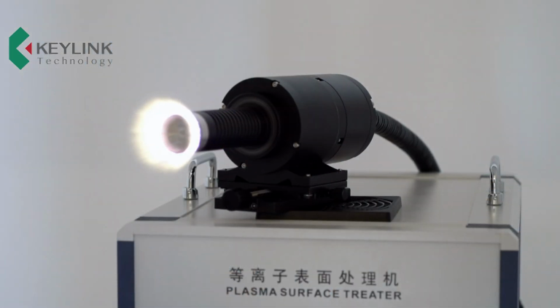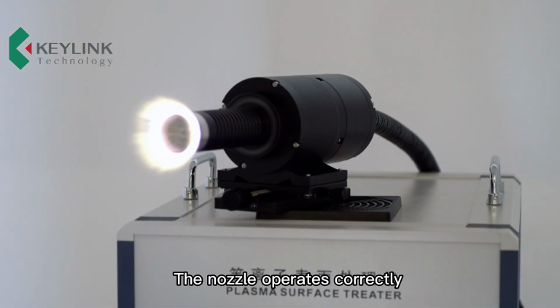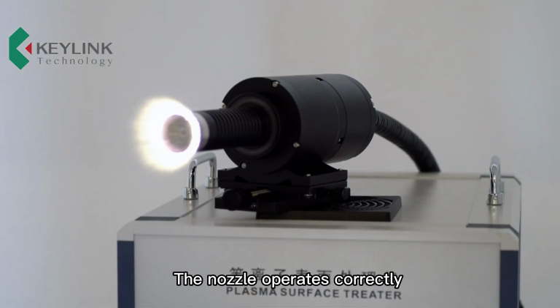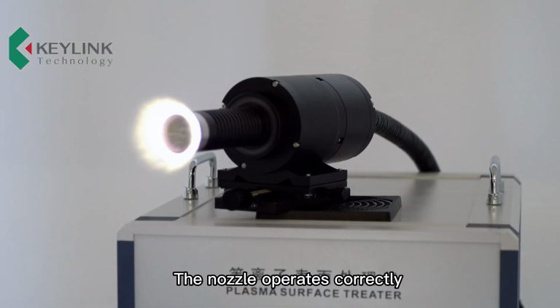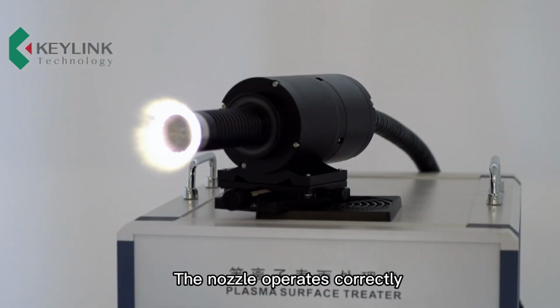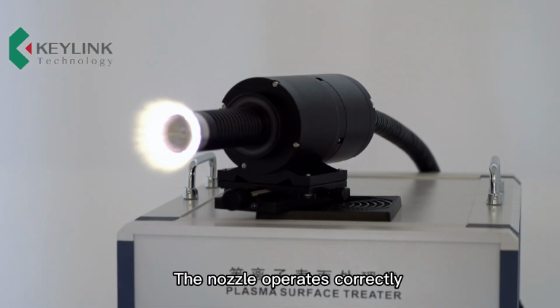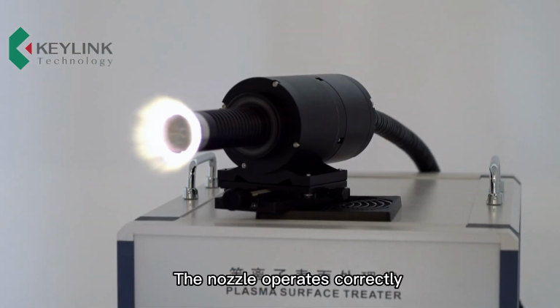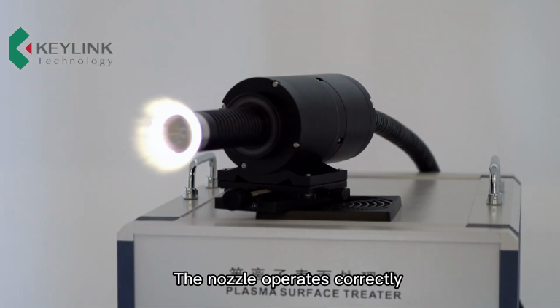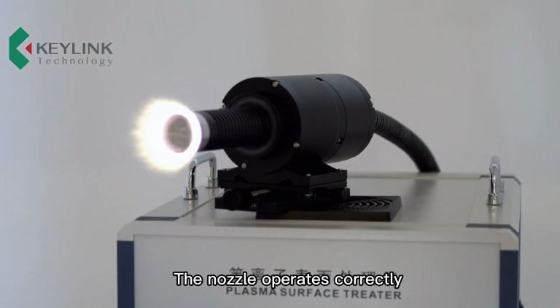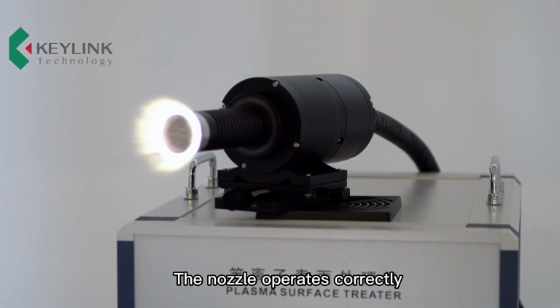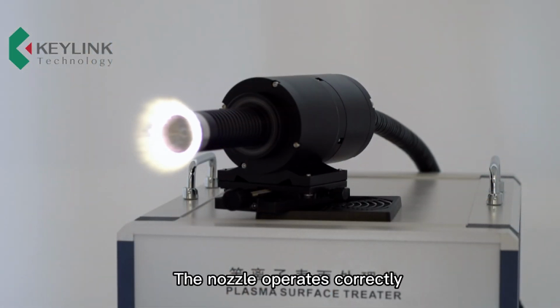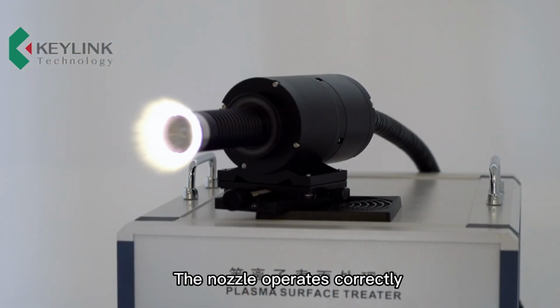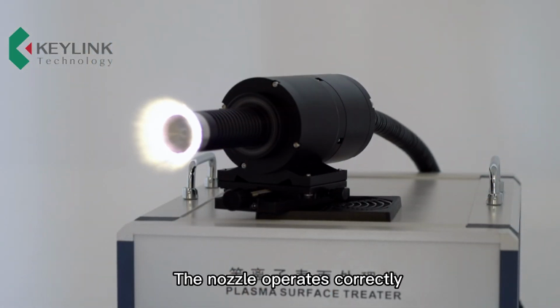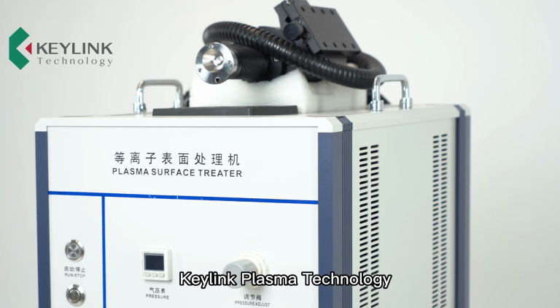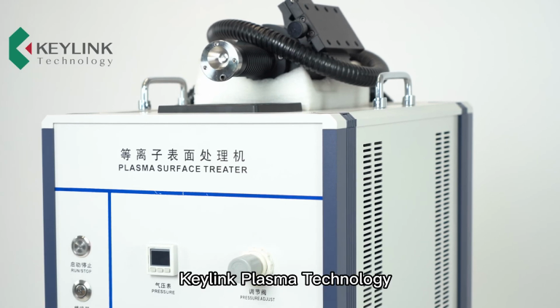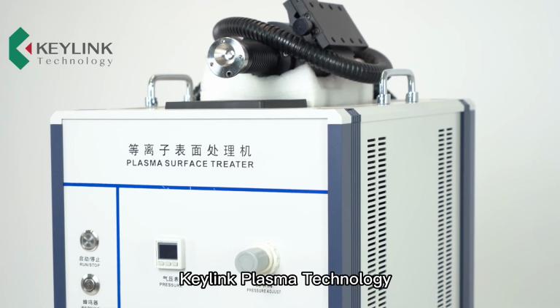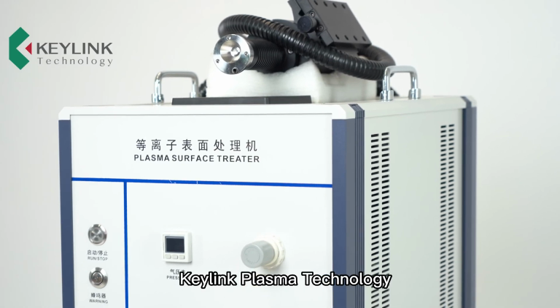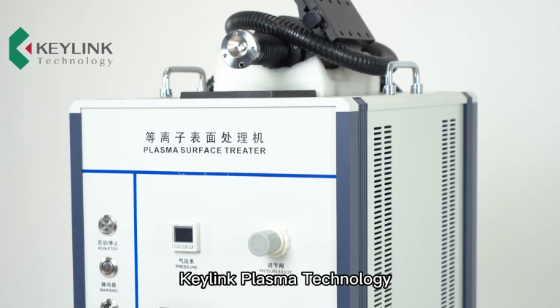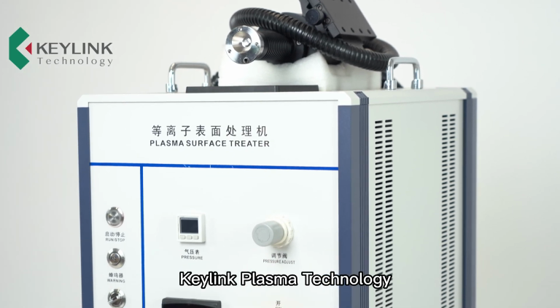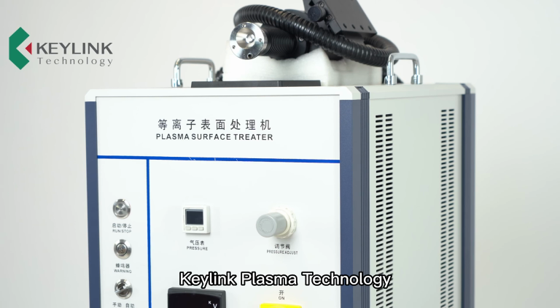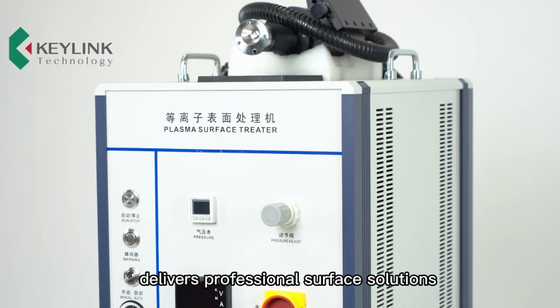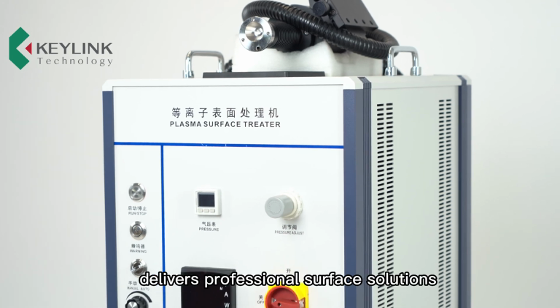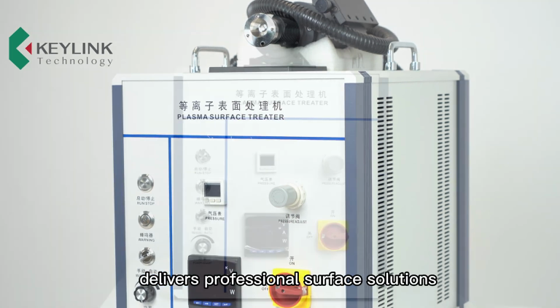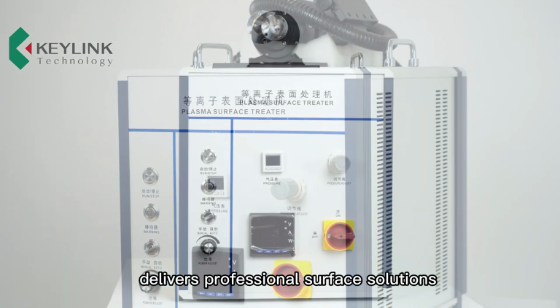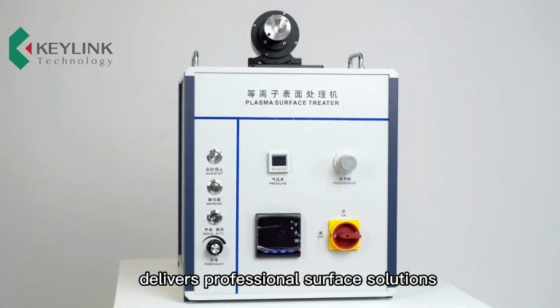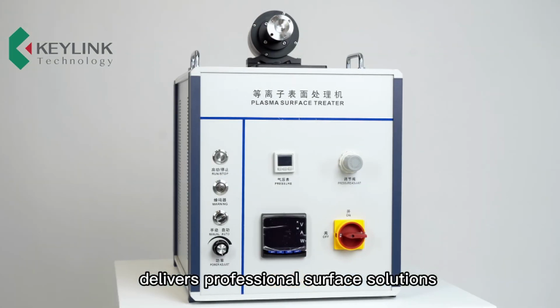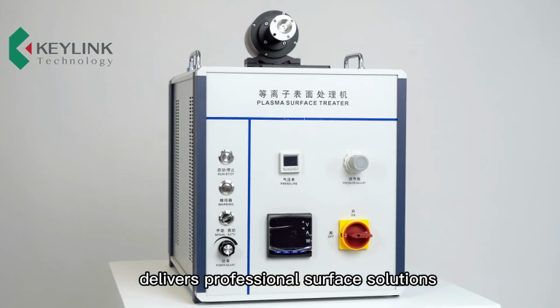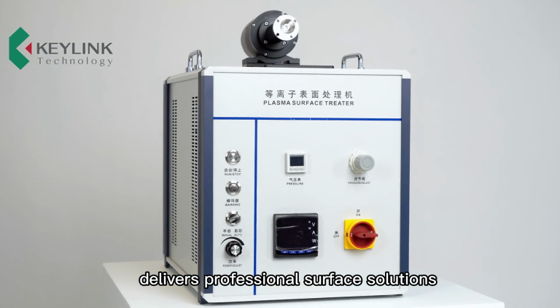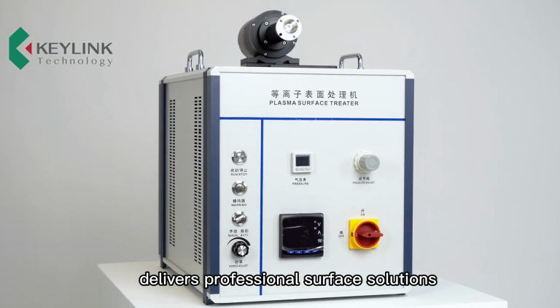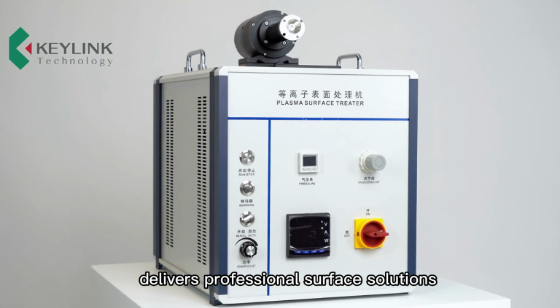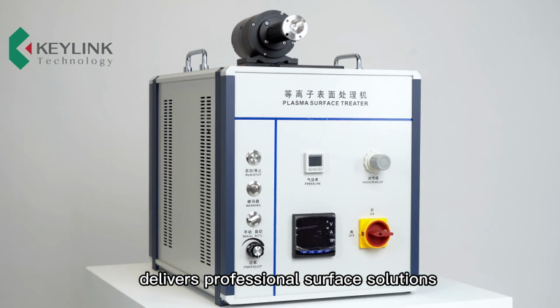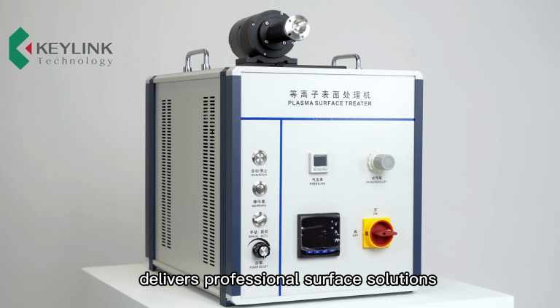The nozzle operates correctly. Klink Plasma Technology delivers professional surface solutions.